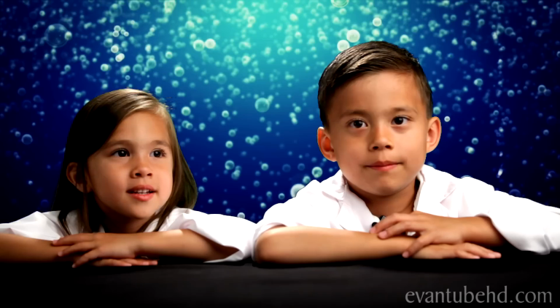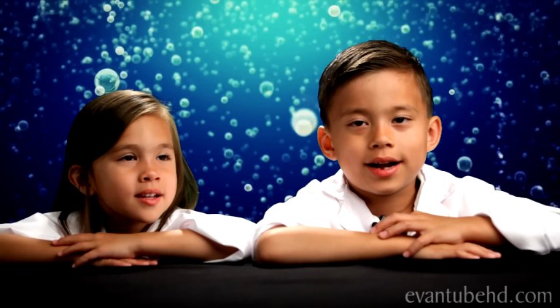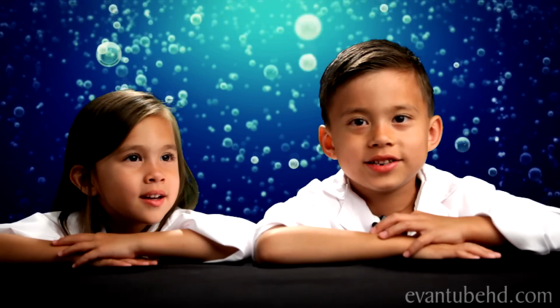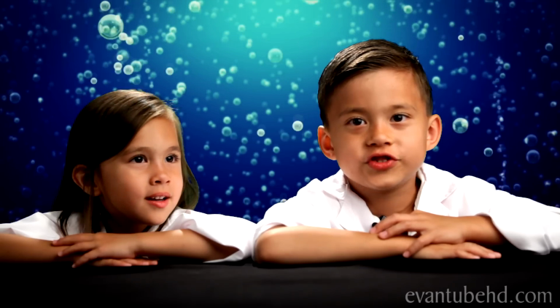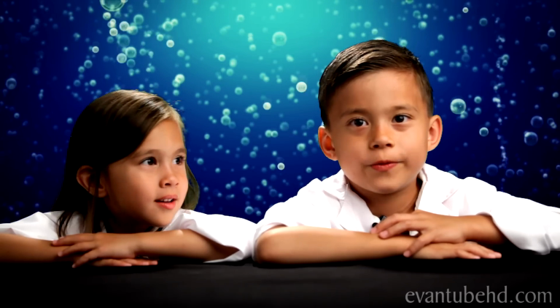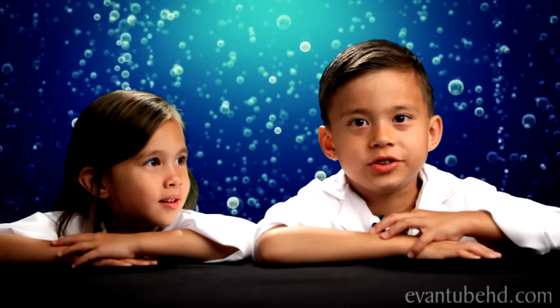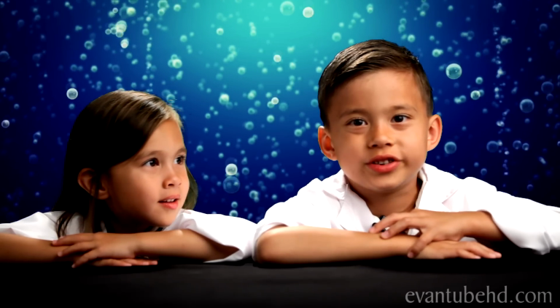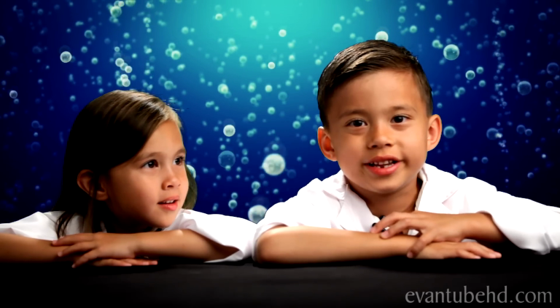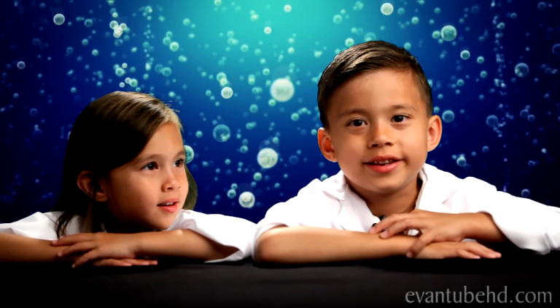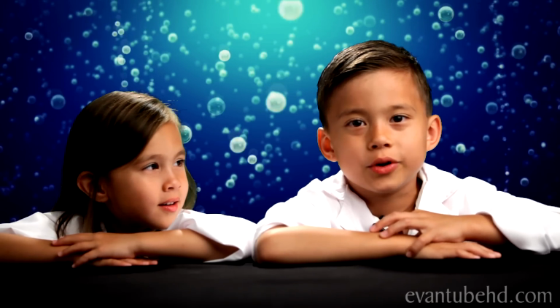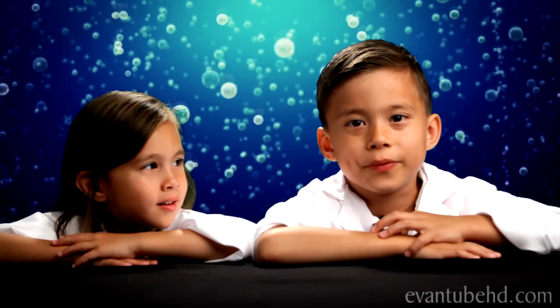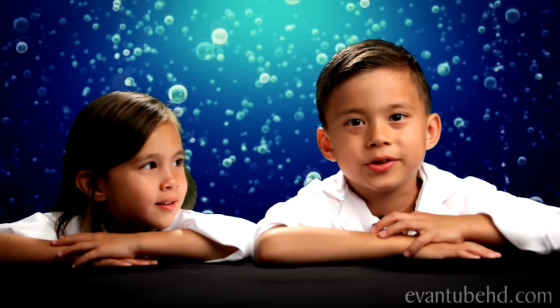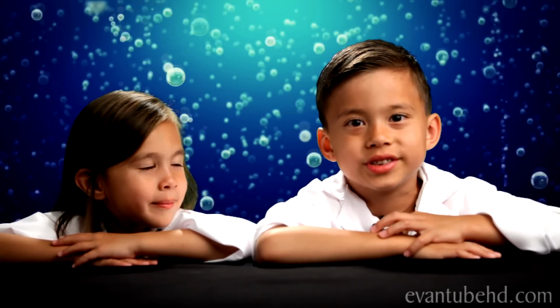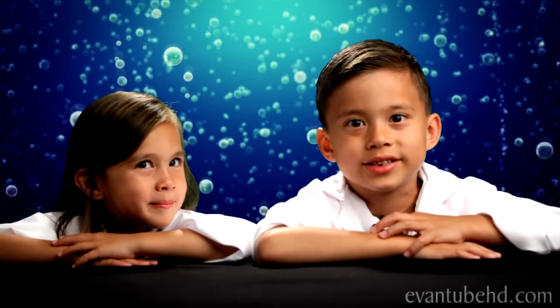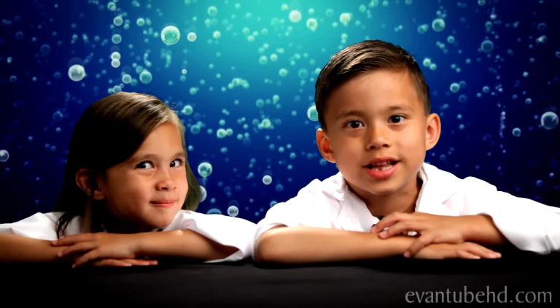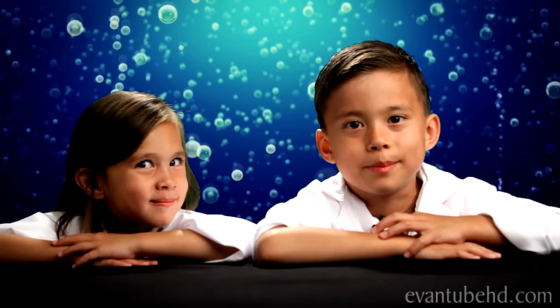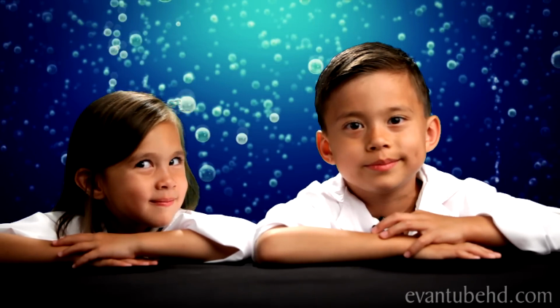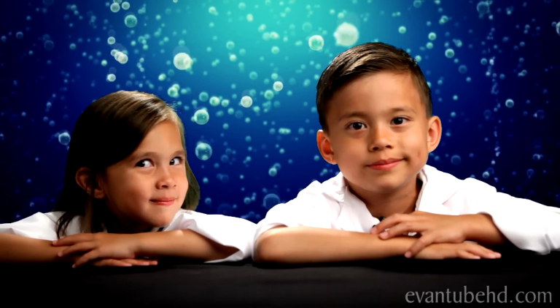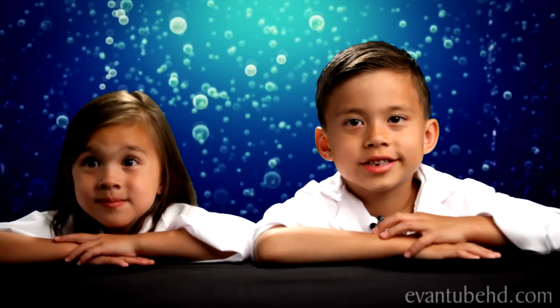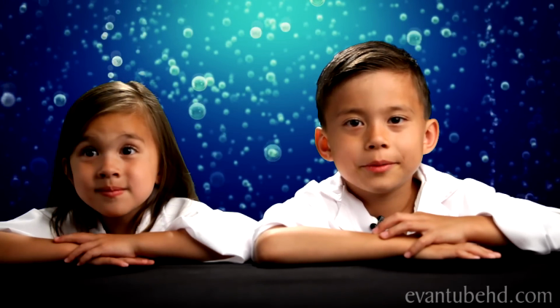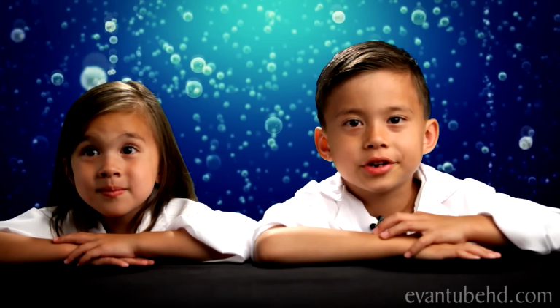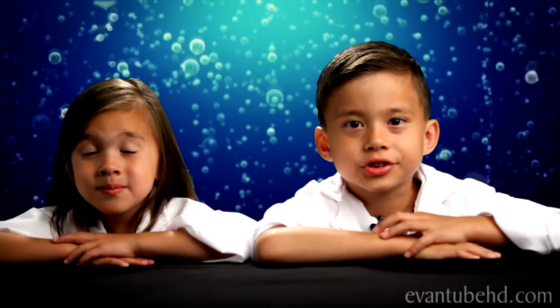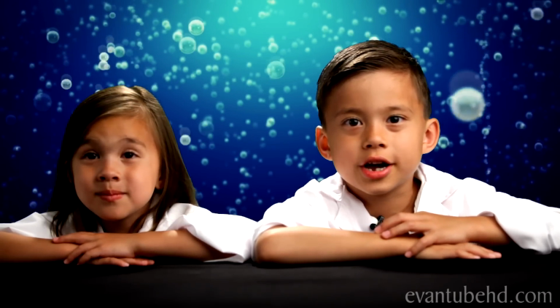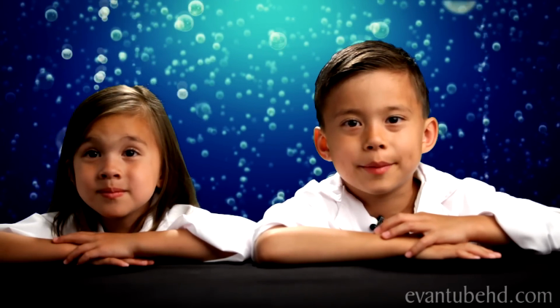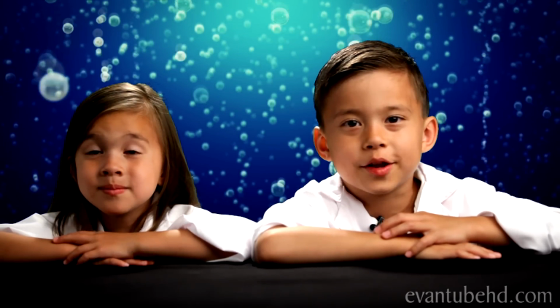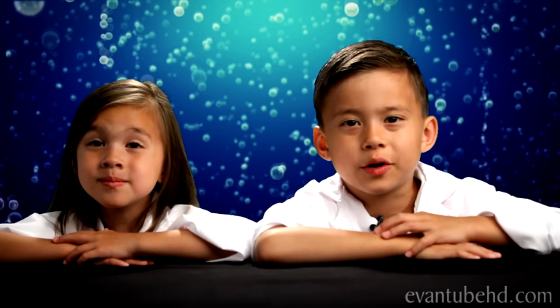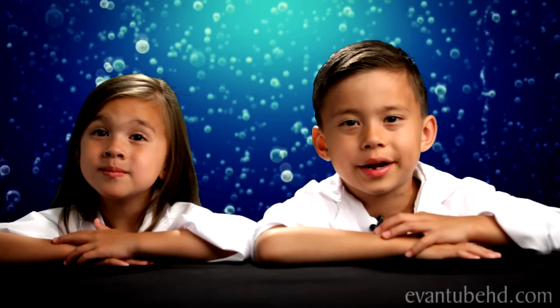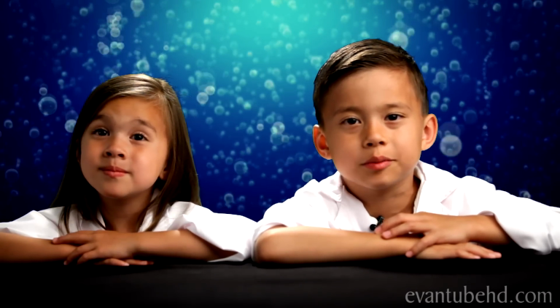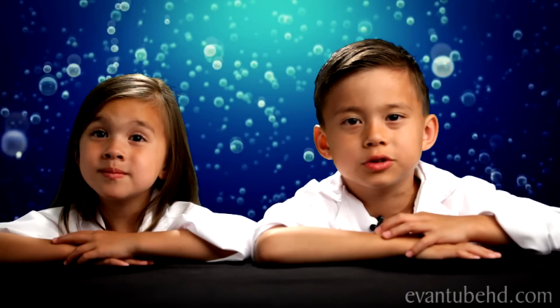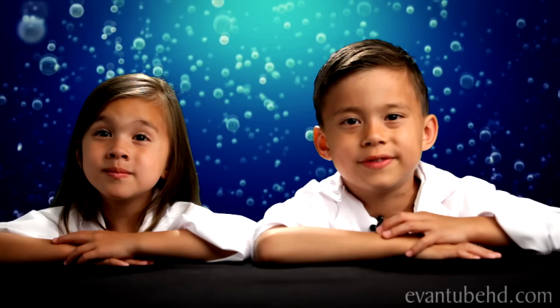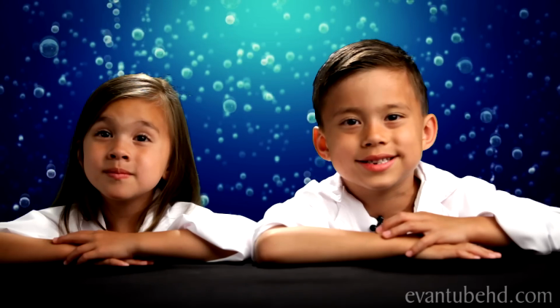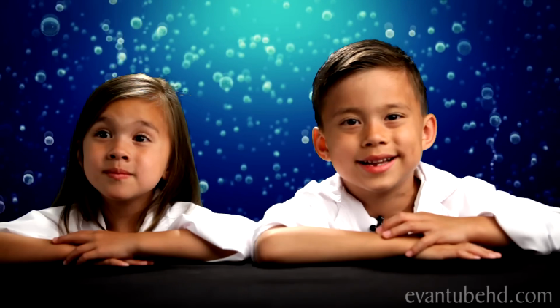Hi, this is Evette and Jillian. Welcome to our Science Lab. Today we're going to show you how to make your own Engelbert's Fizz egg.